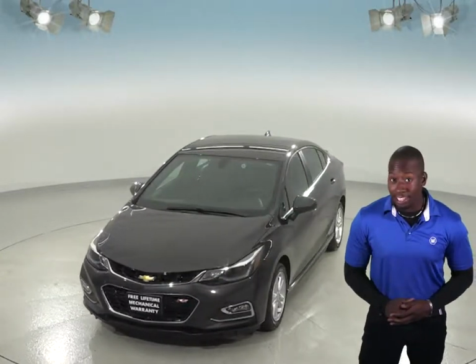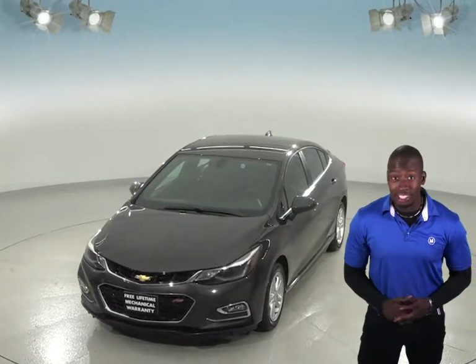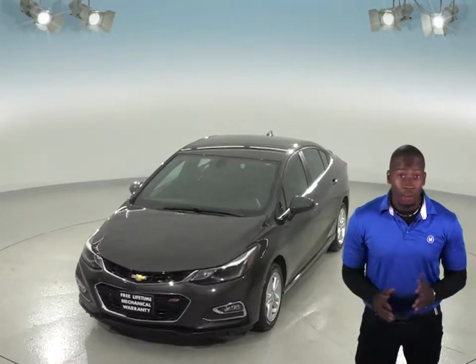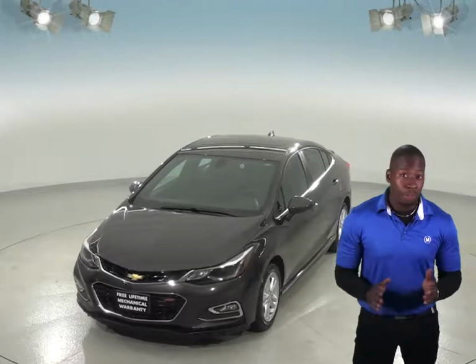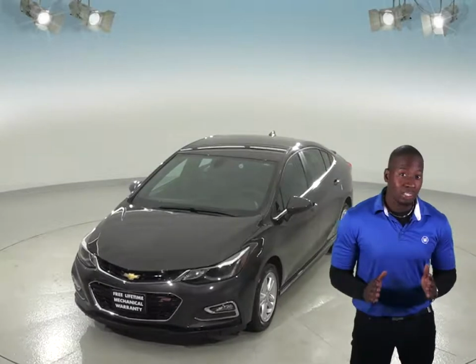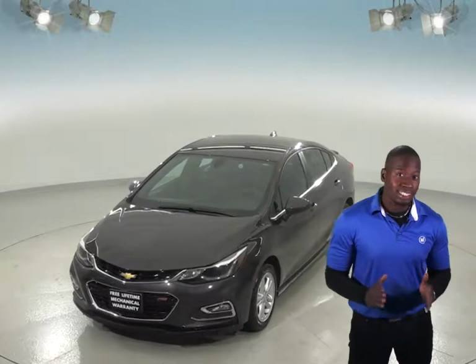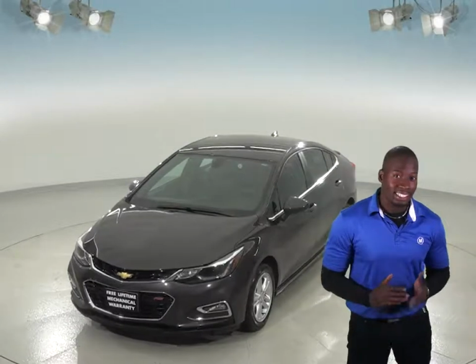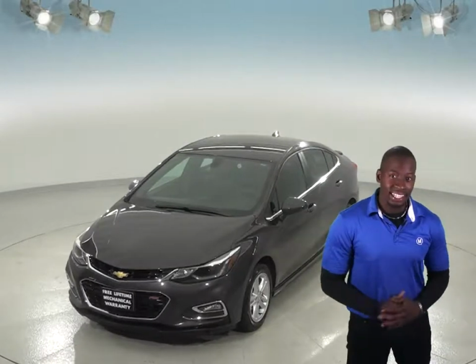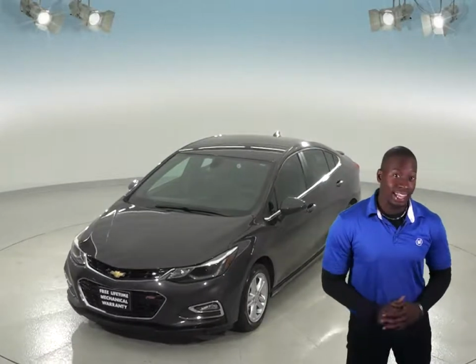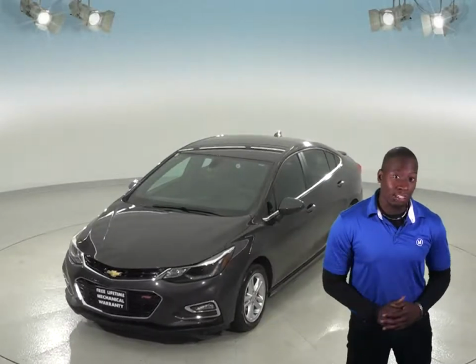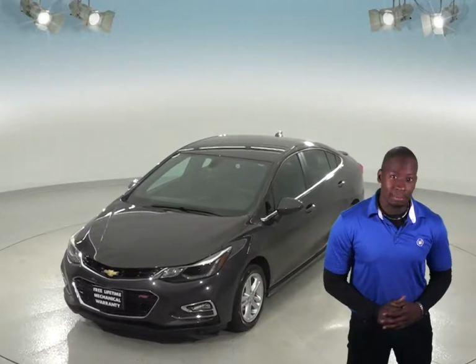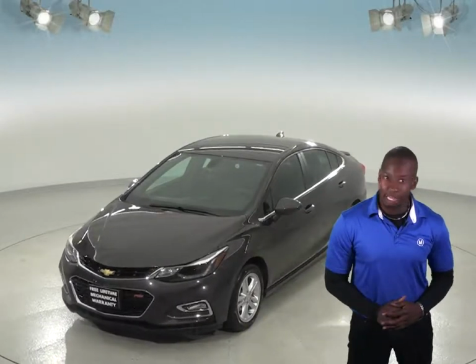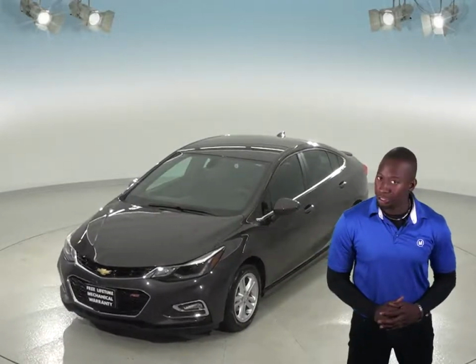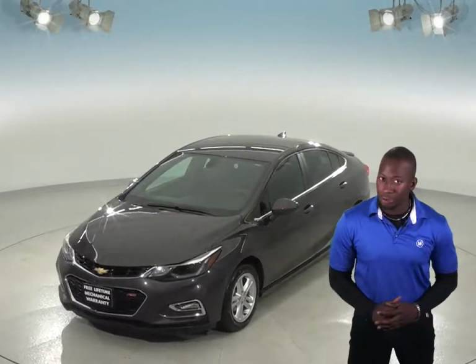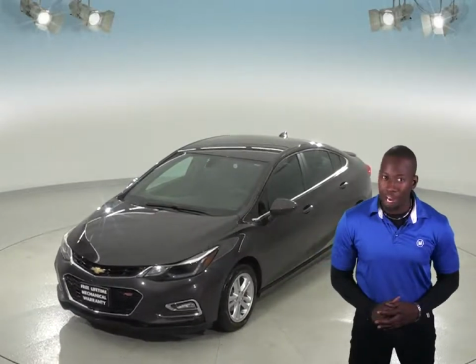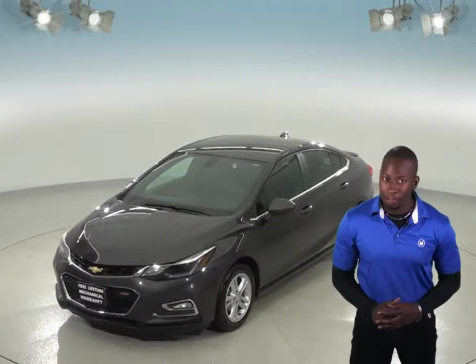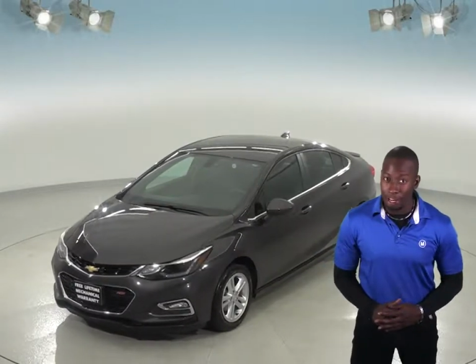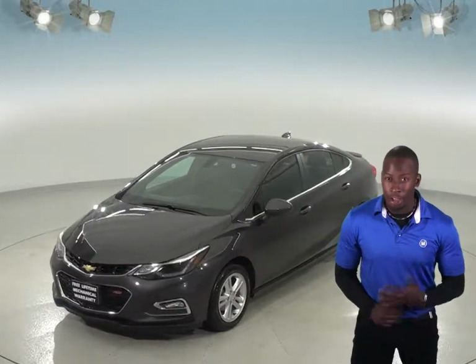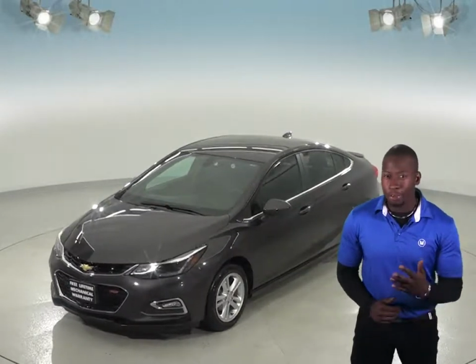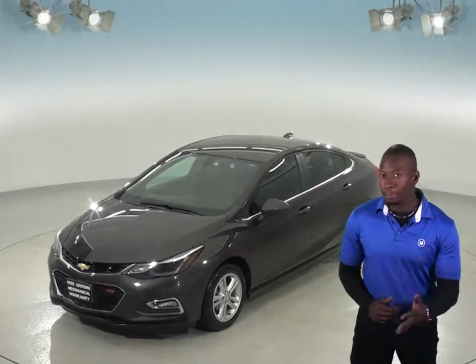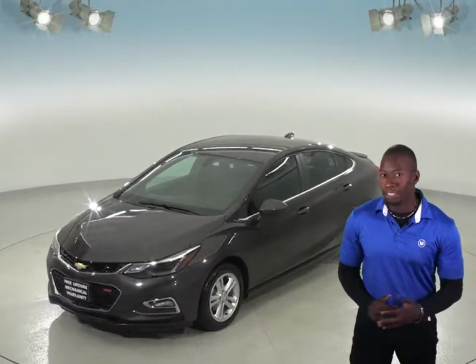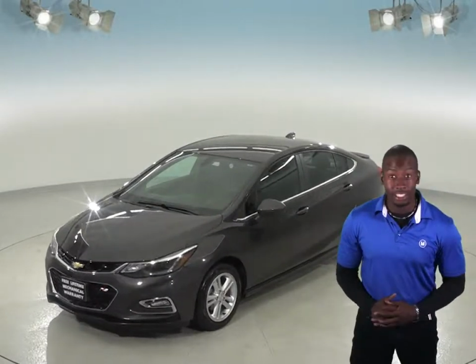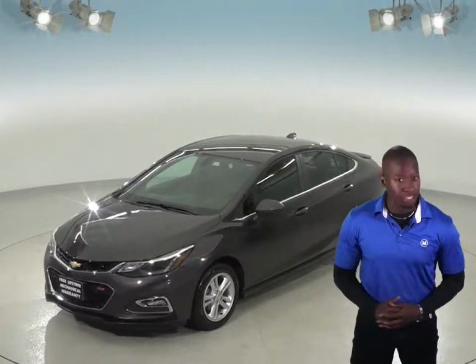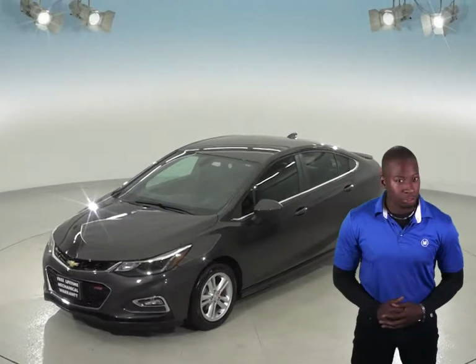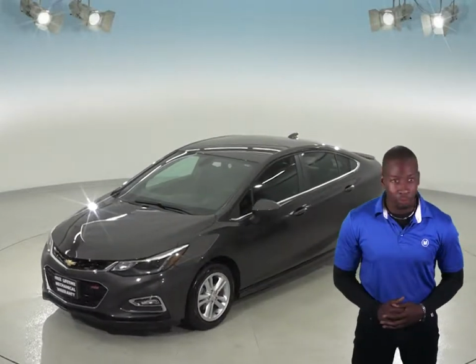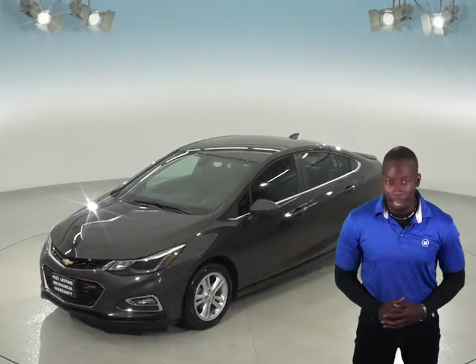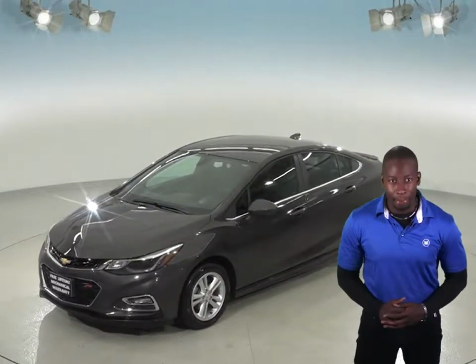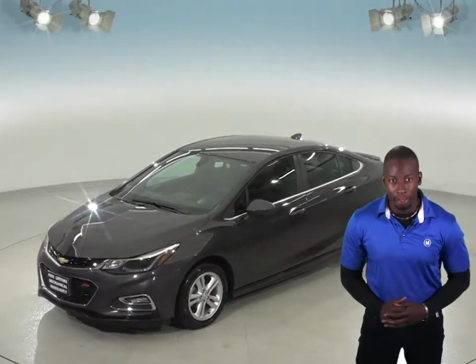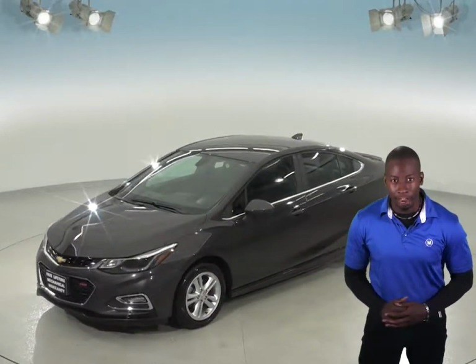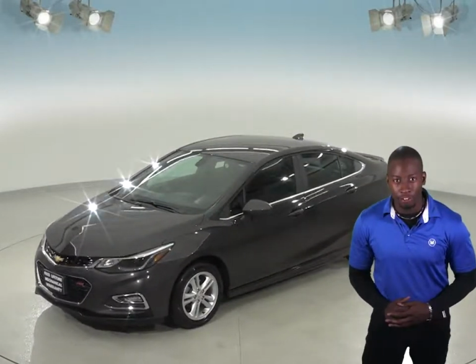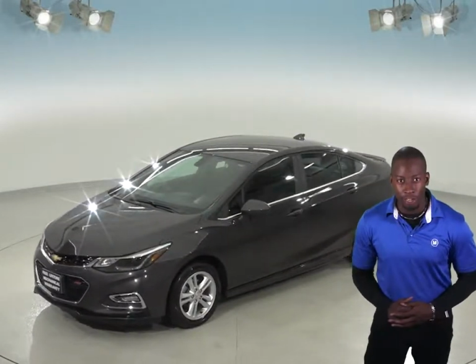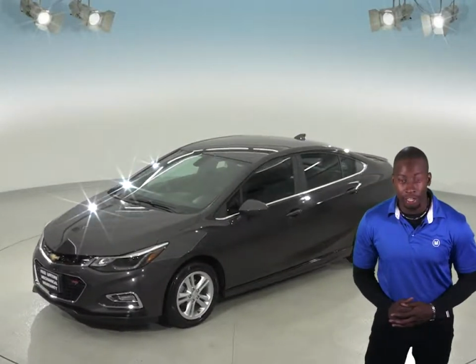And with only 16,000 miles on the odometer, you can bet that this Cruze will not be on the lot for long.